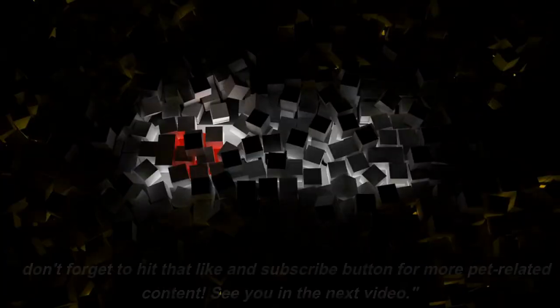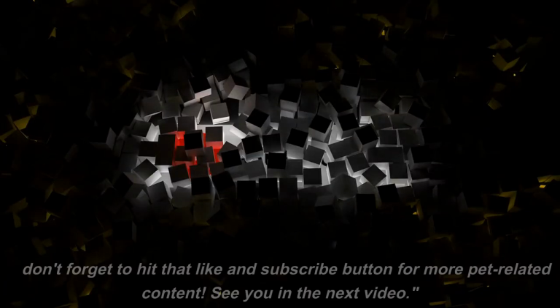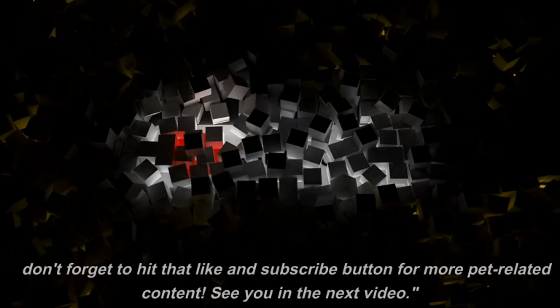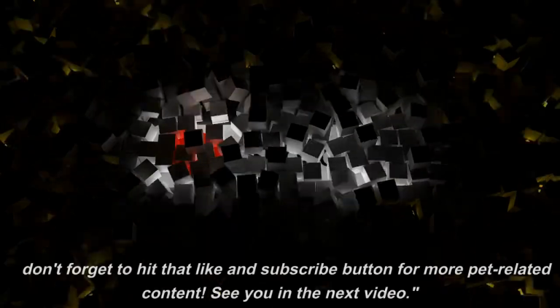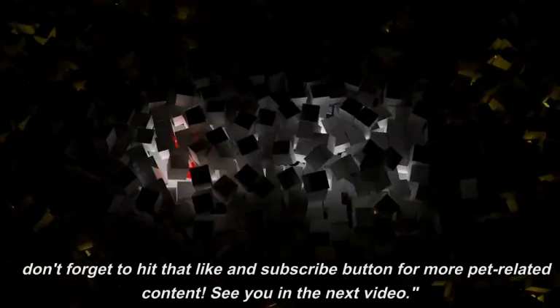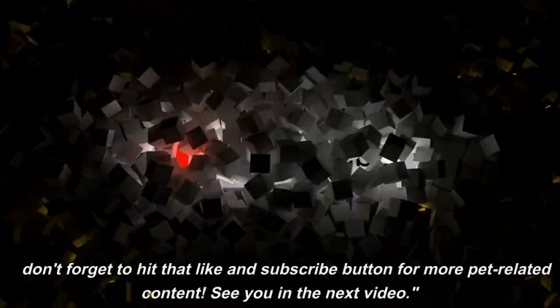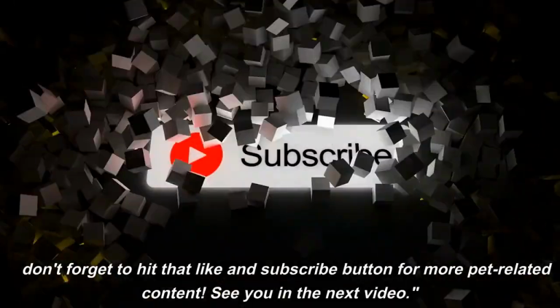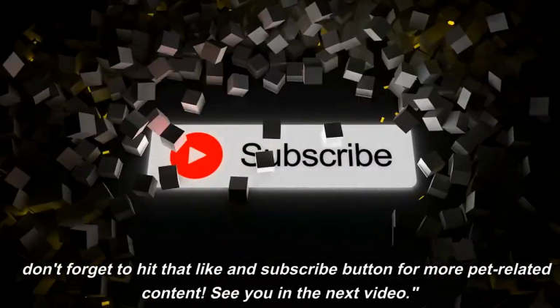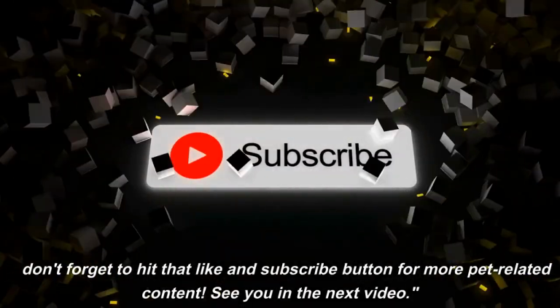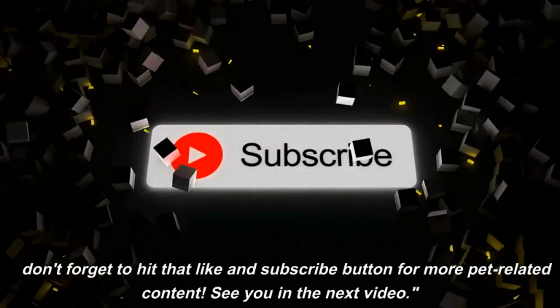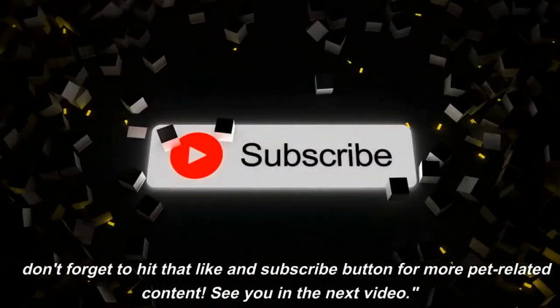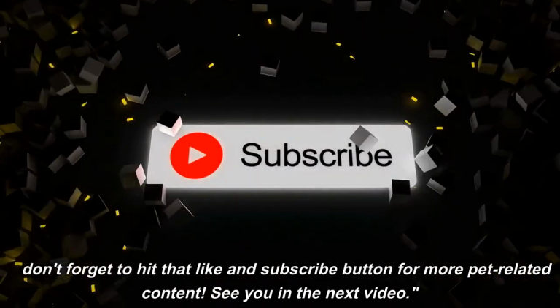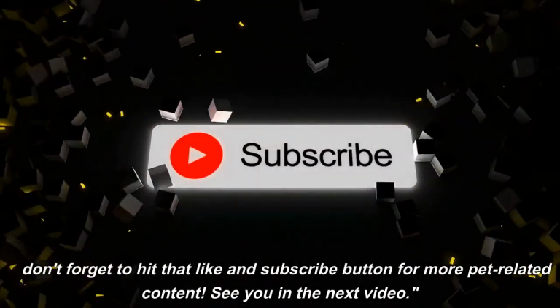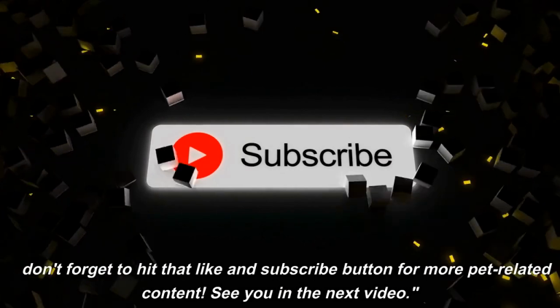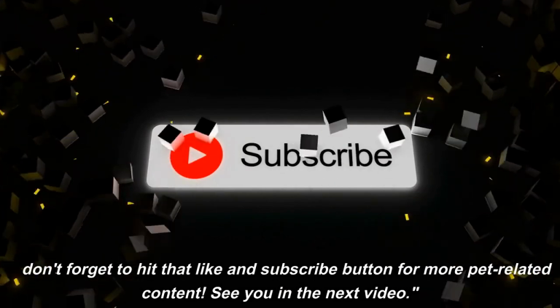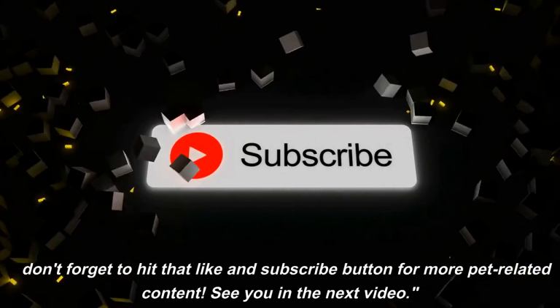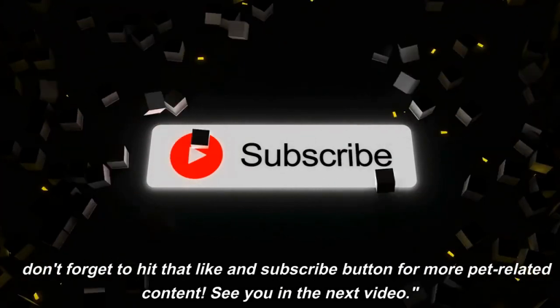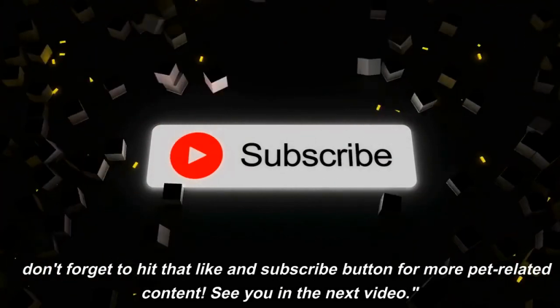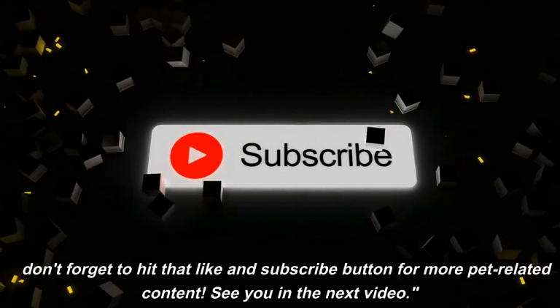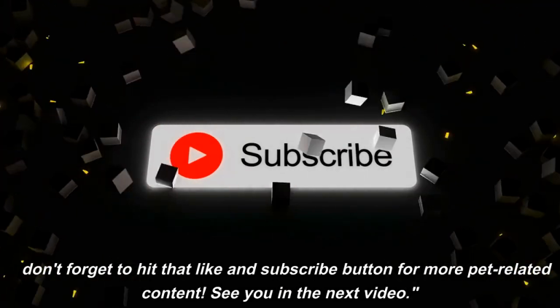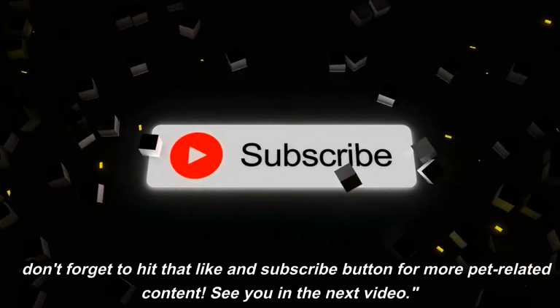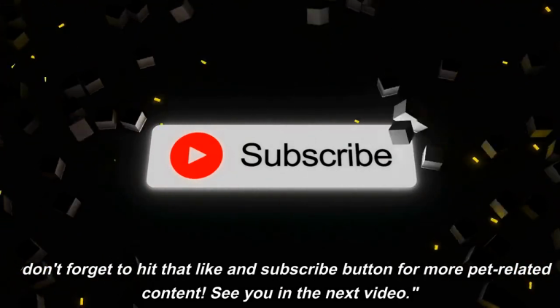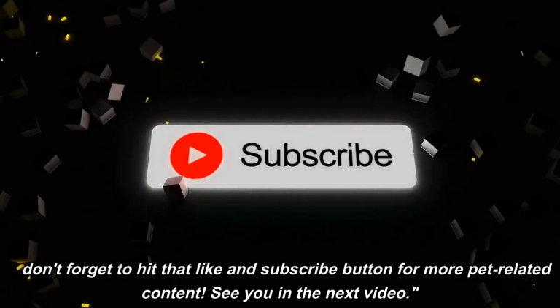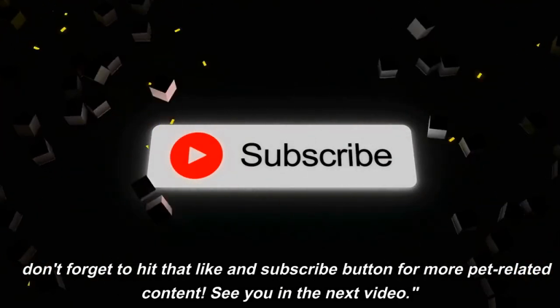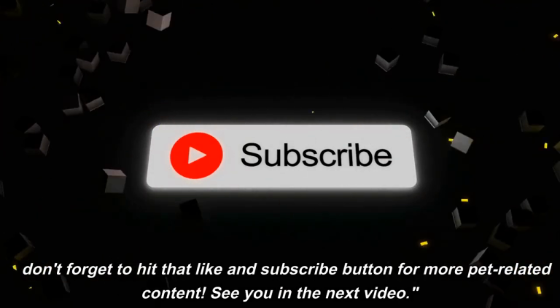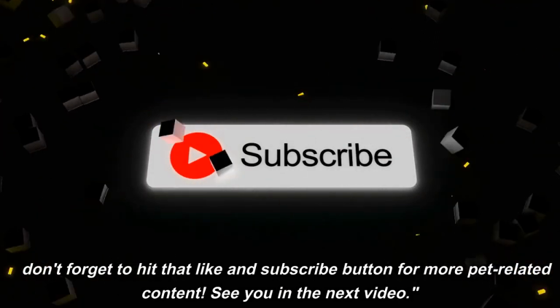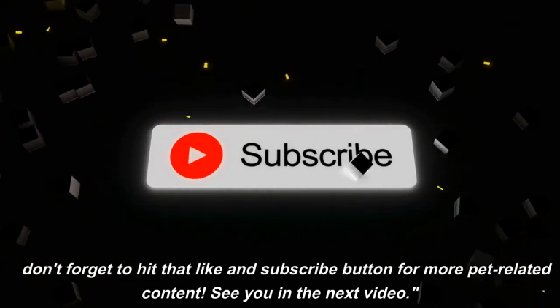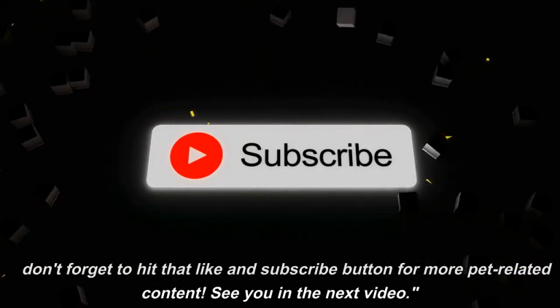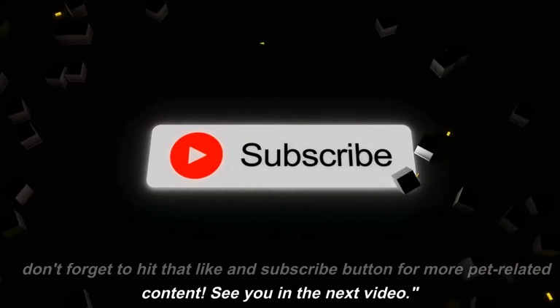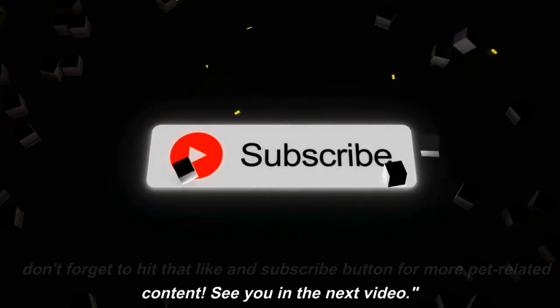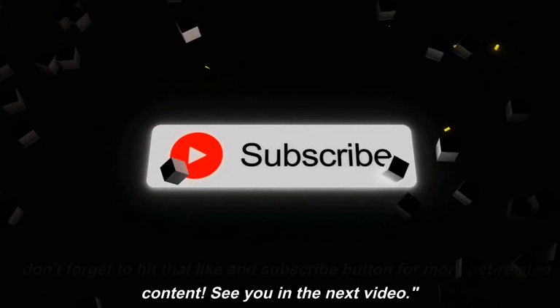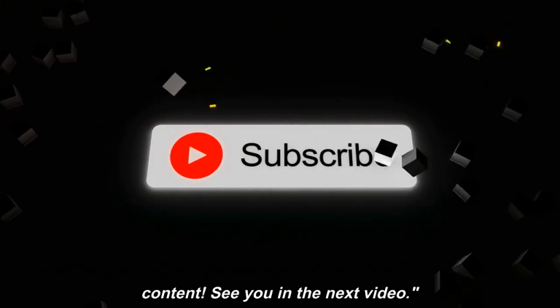Don't forget to hit that like and subscribe button for more pet-related content. See you in the next video.